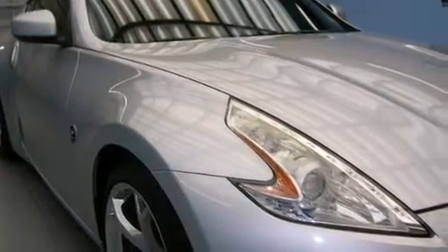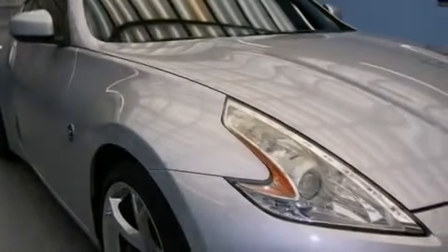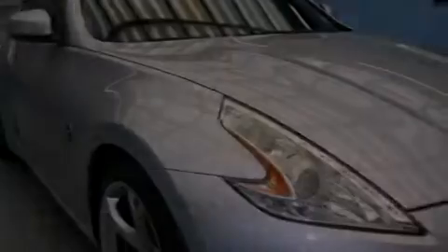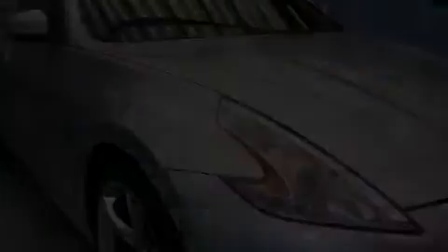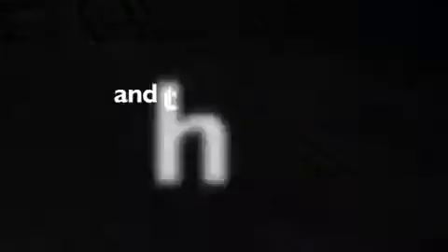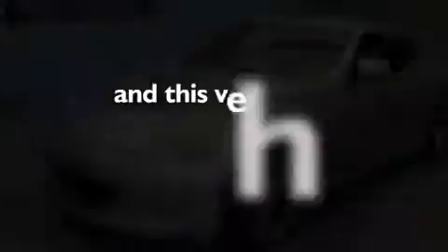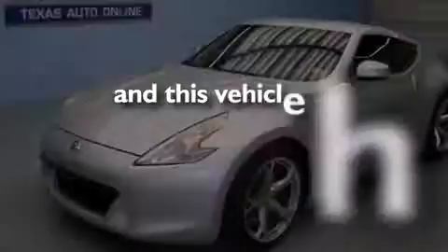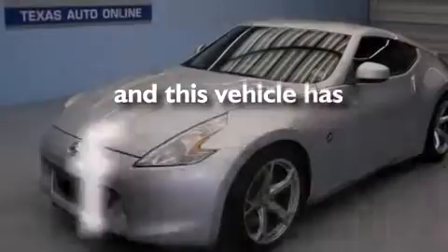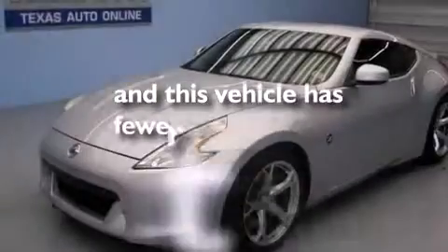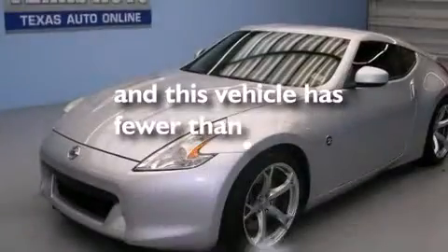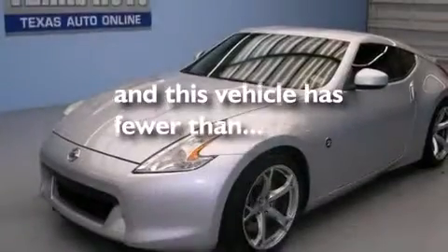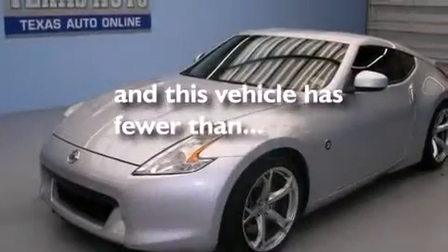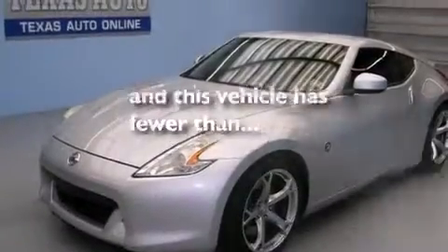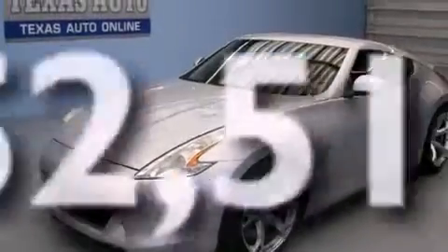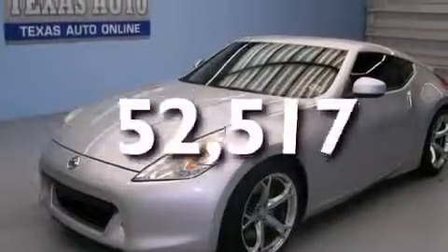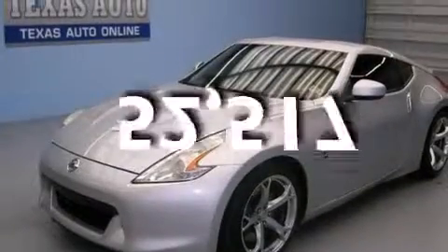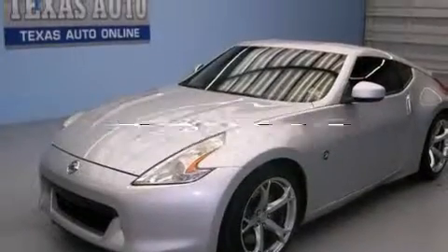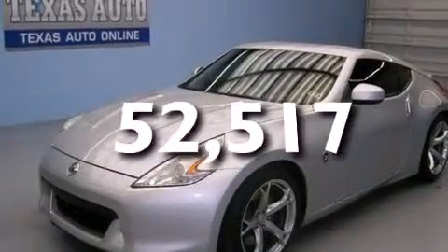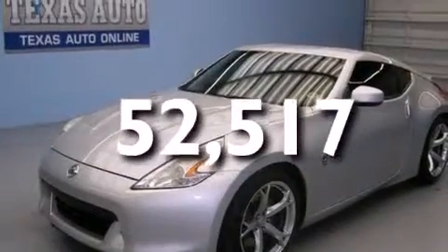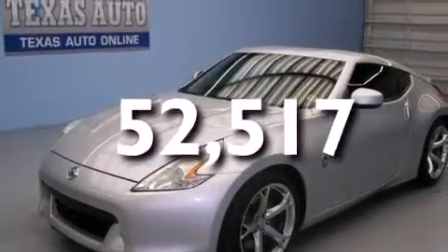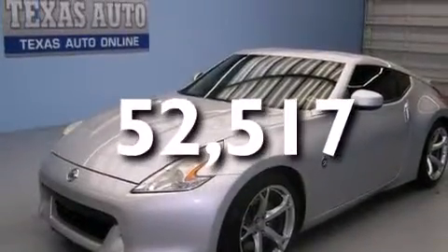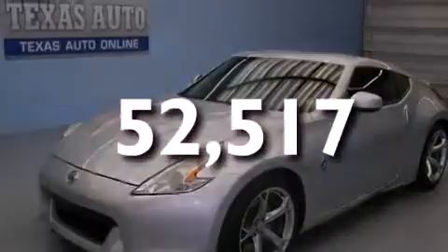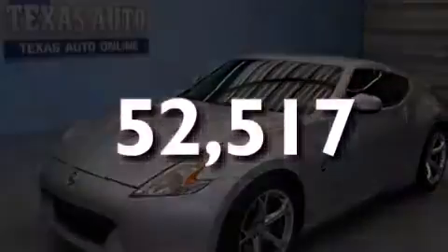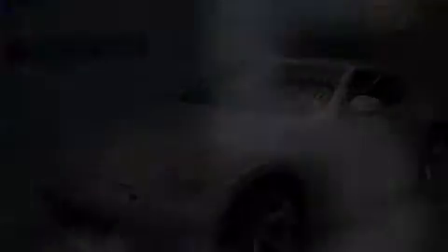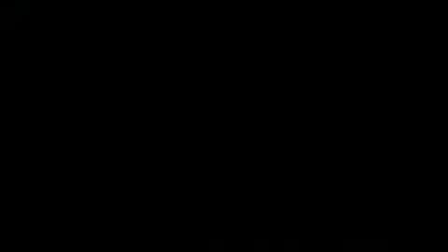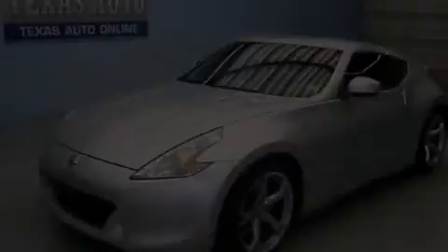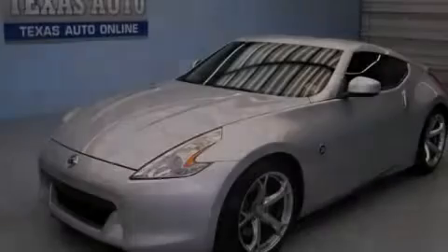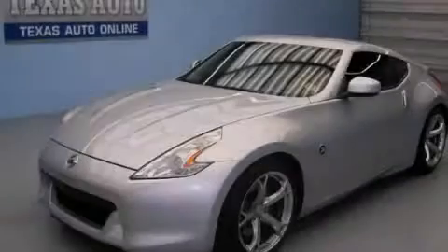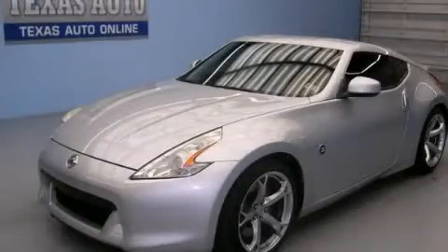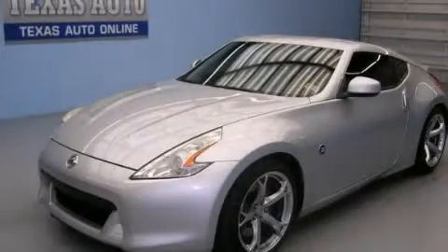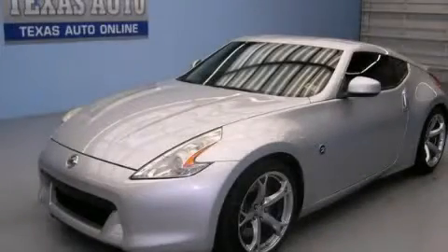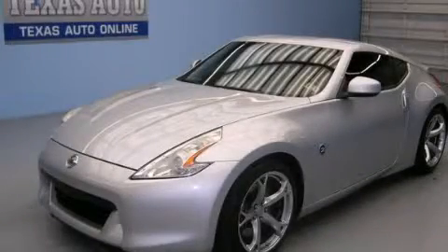This vehicle has fewer than 53,000 miles on the odometer. We invite you to contact us today to learn more about this vehicle.